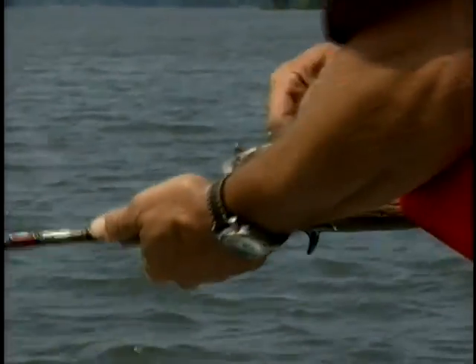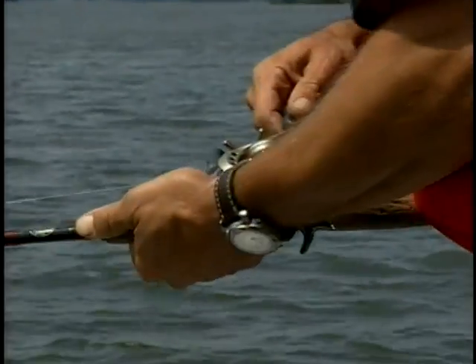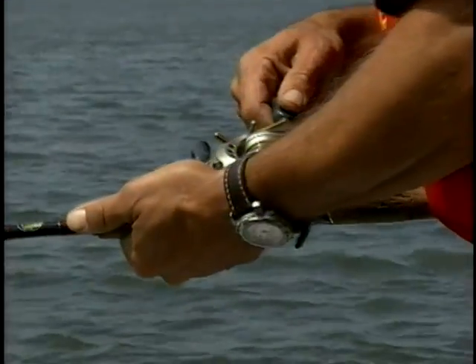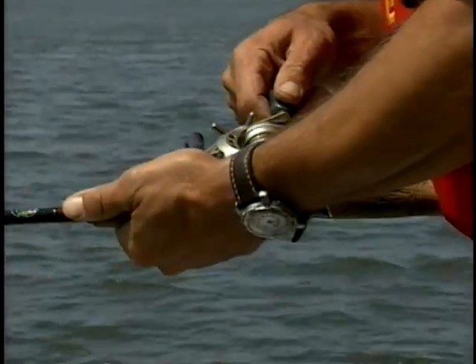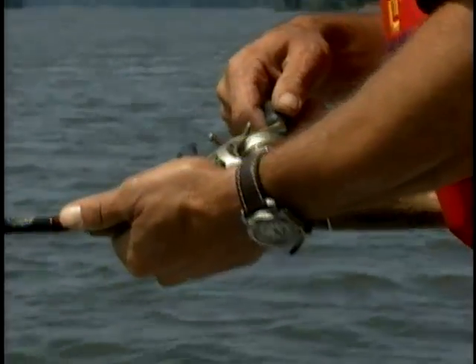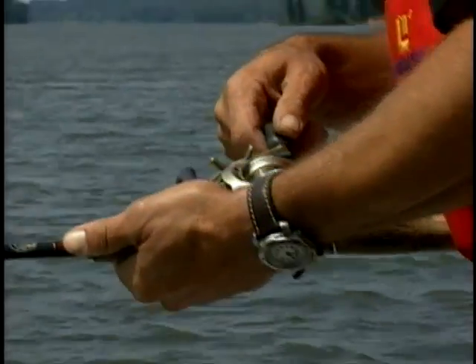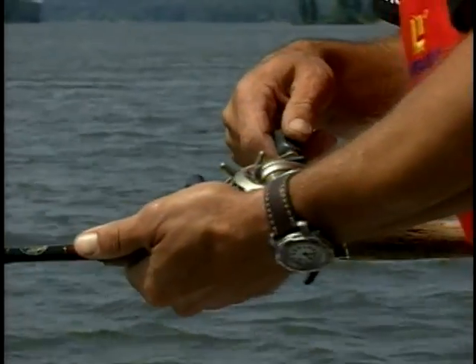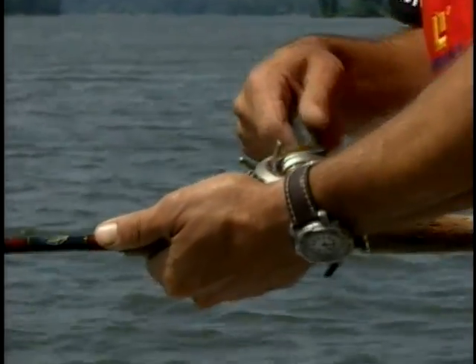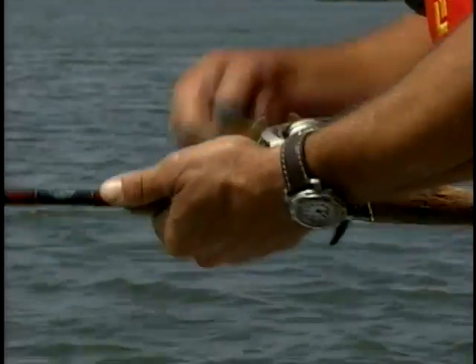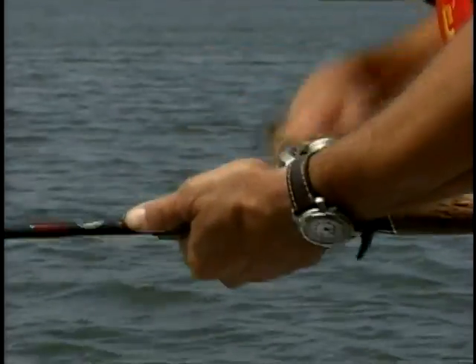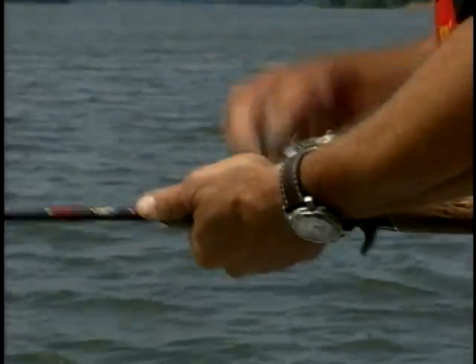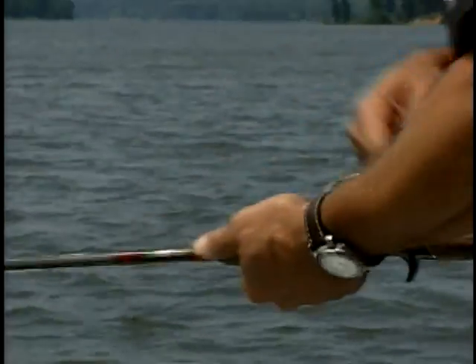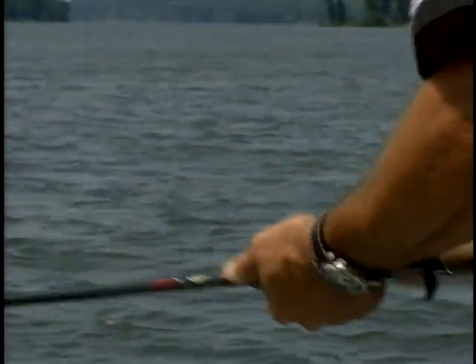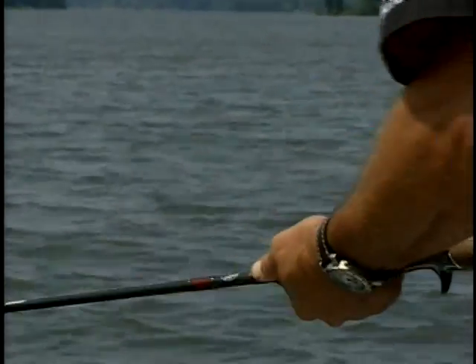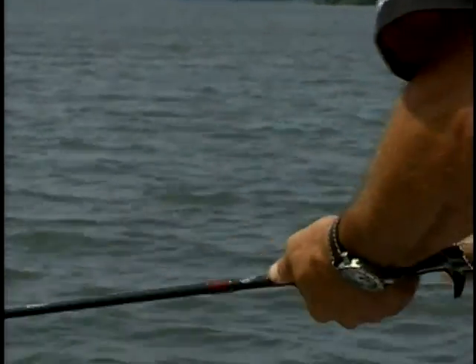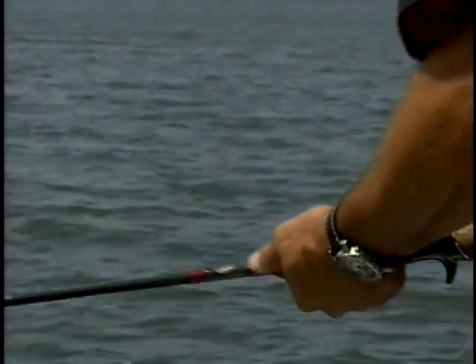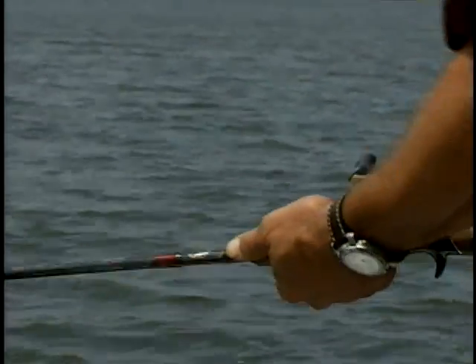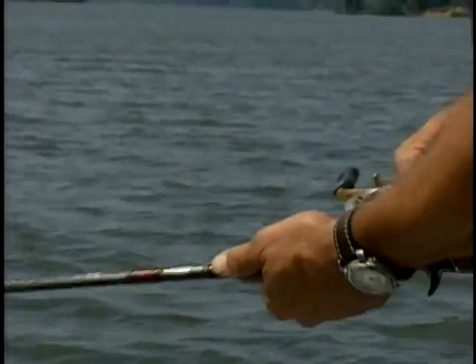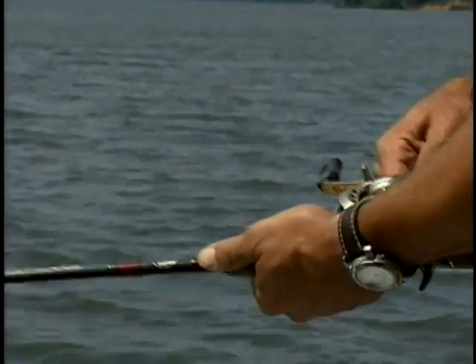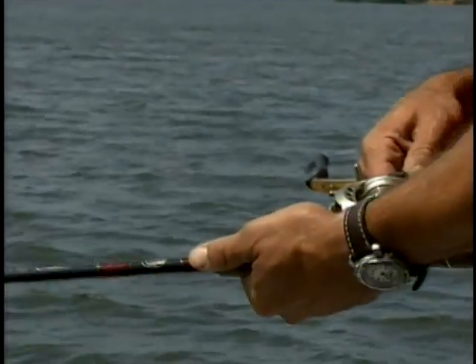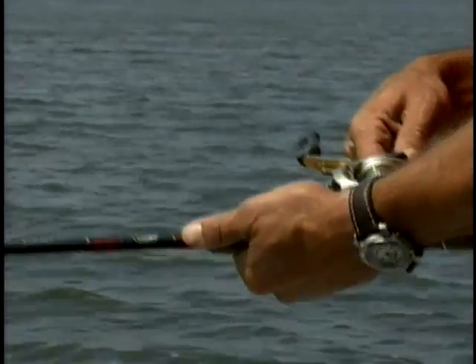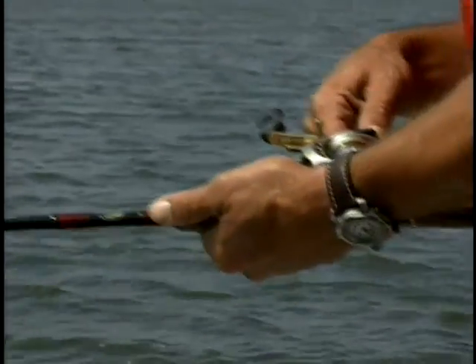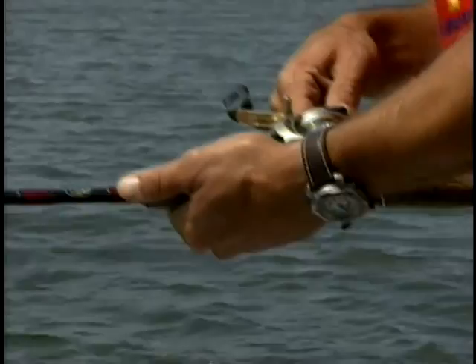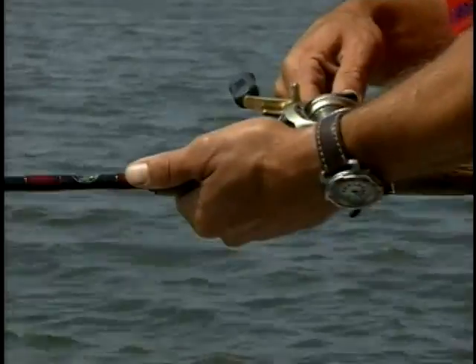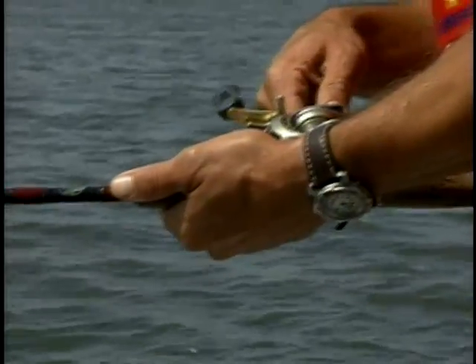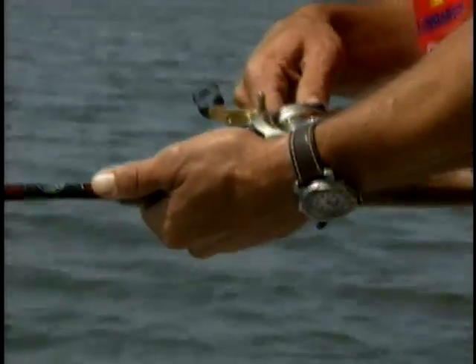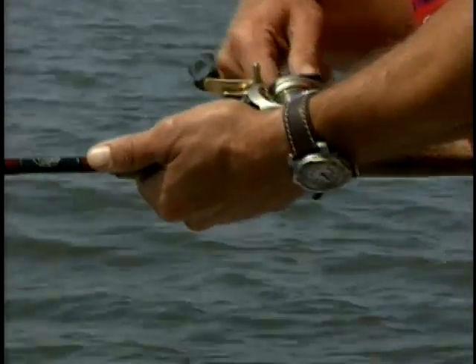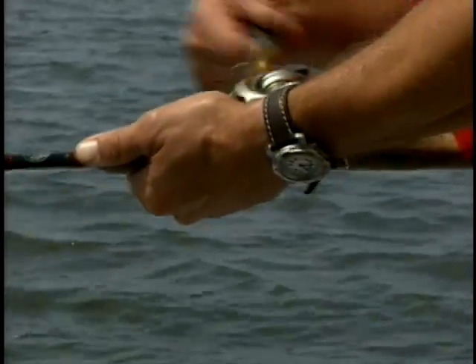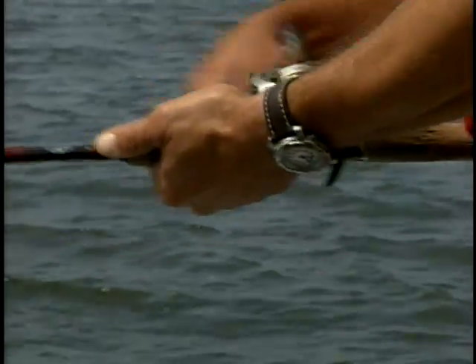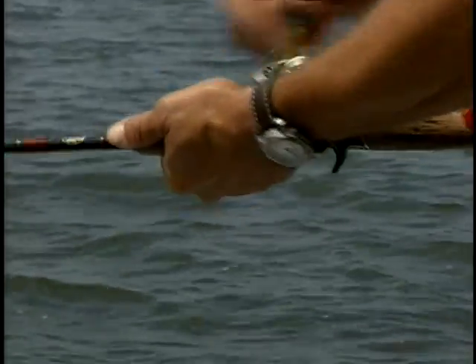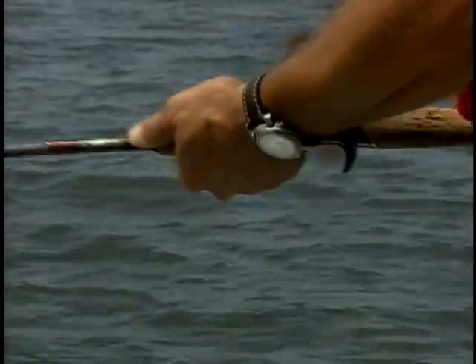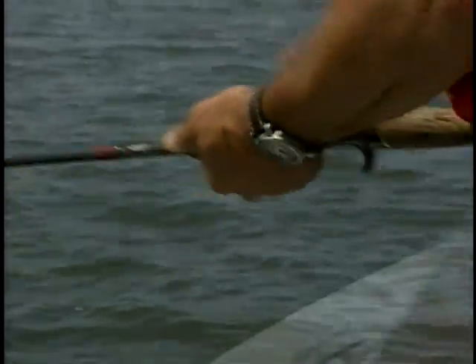A lot of fun on six pound test. These fish do this all summer — they're going all summer long.